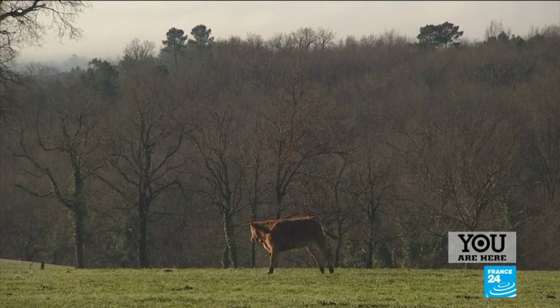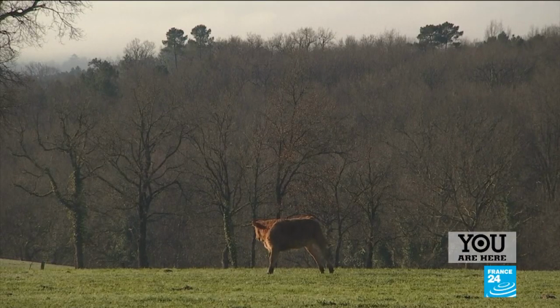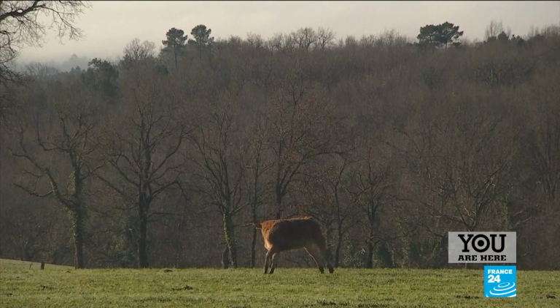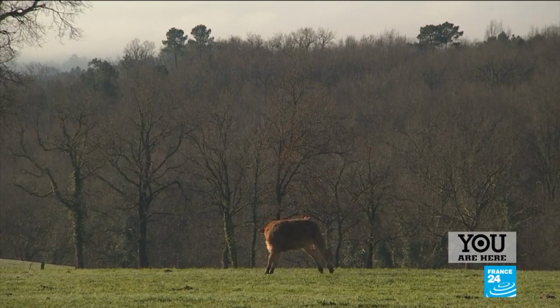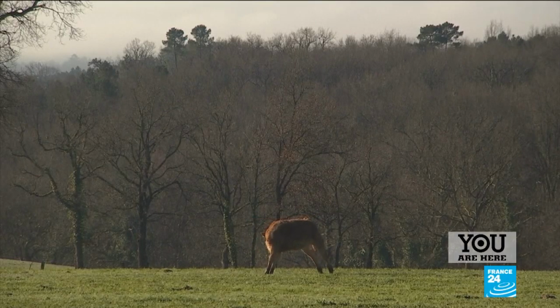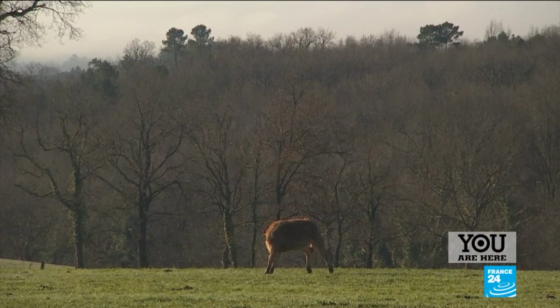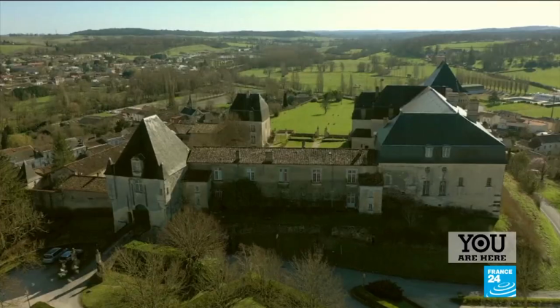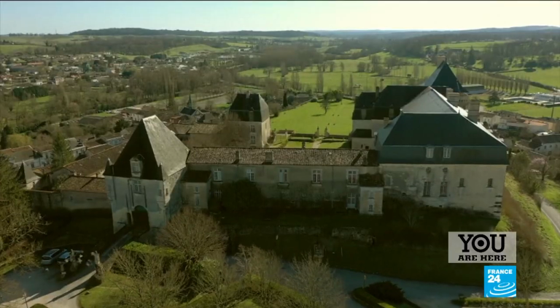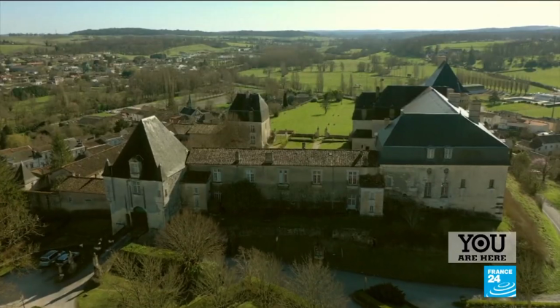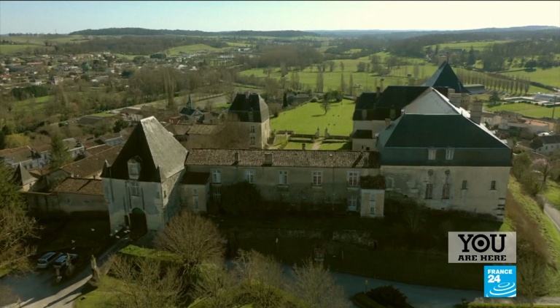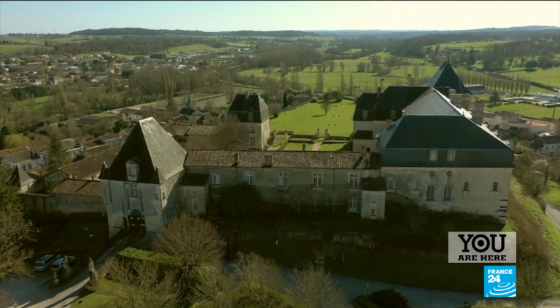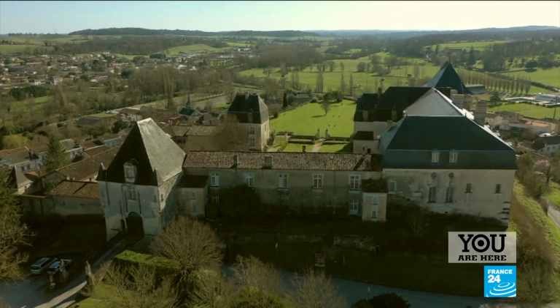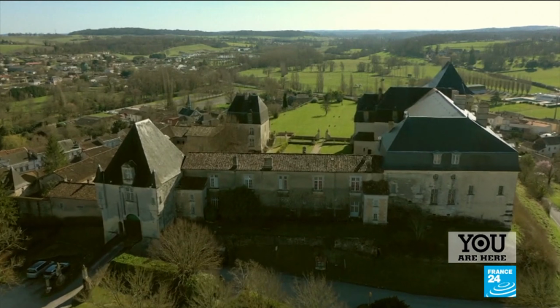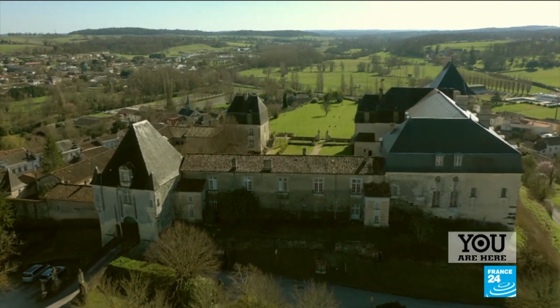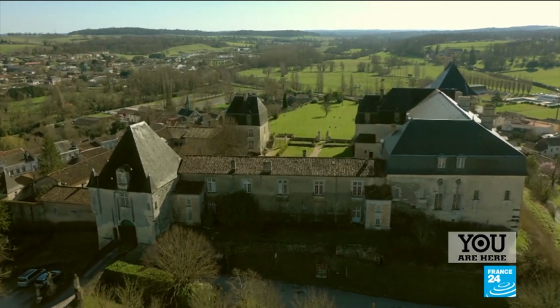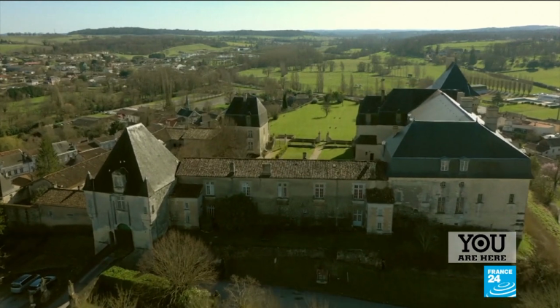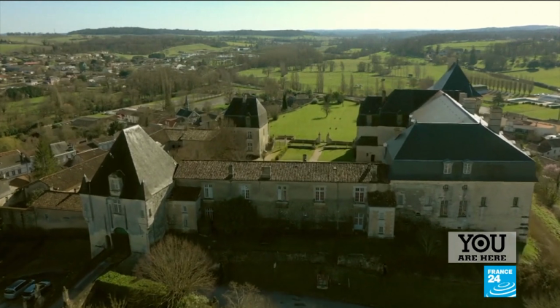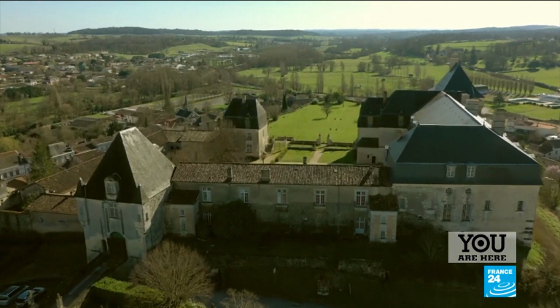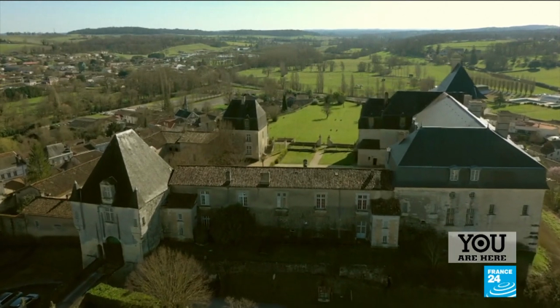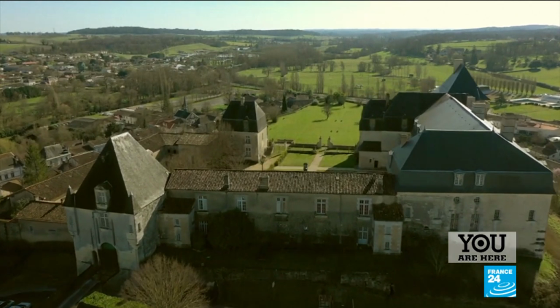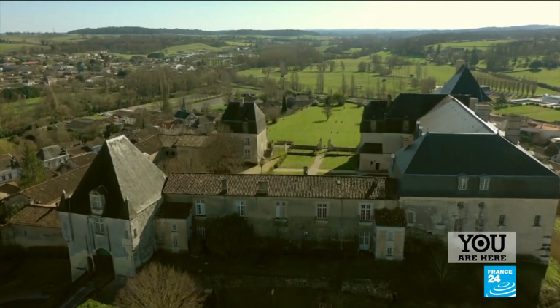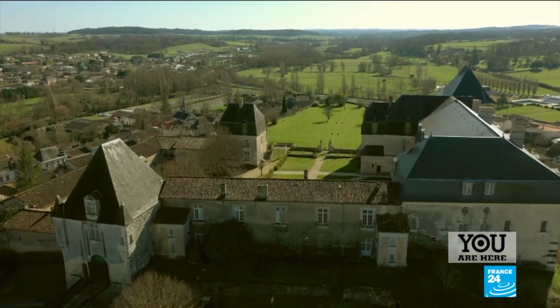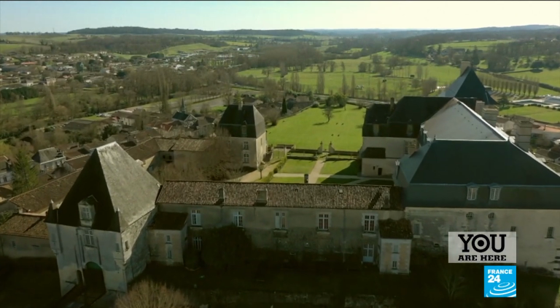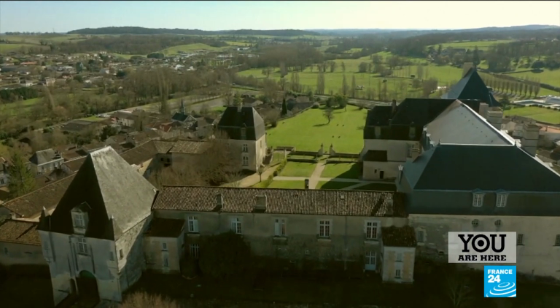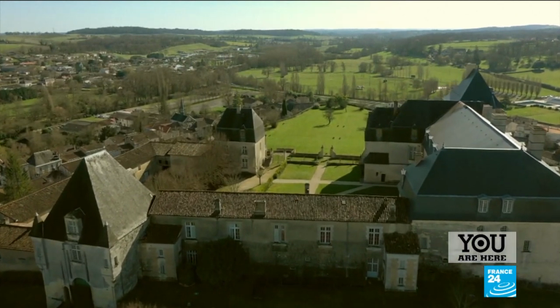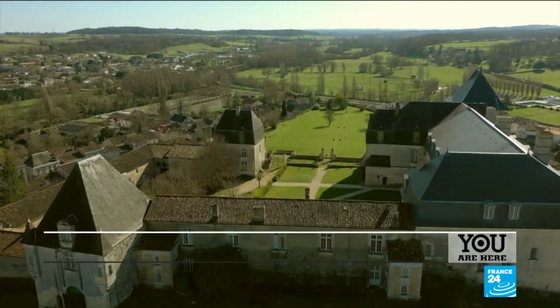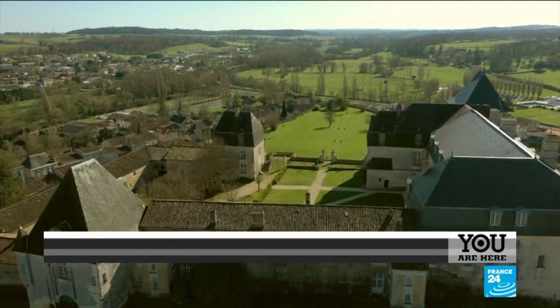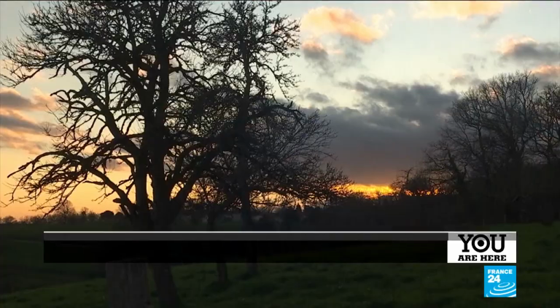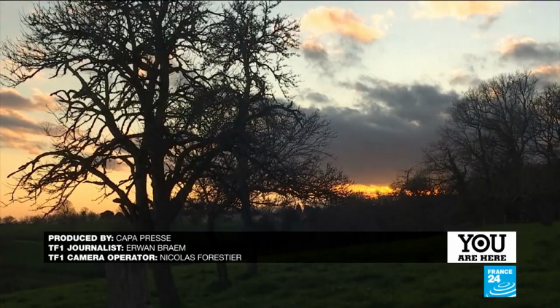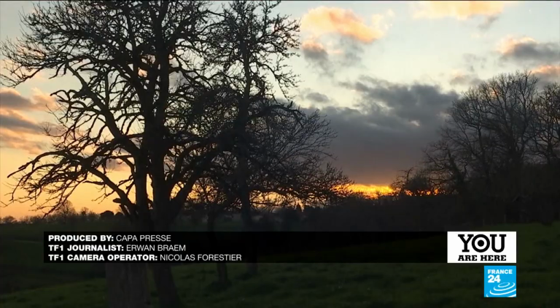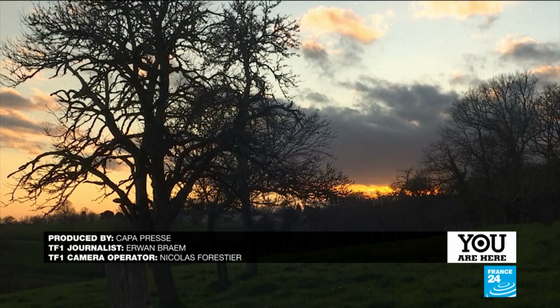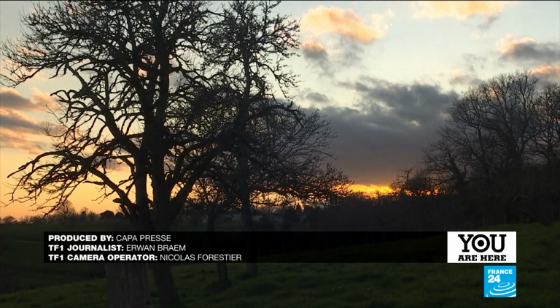Far away from any big city, the Charente is where rural know-how and a rich local heritage live in harmony.